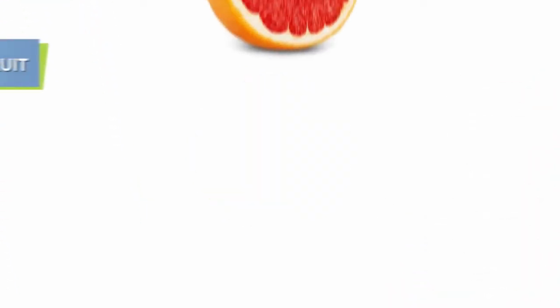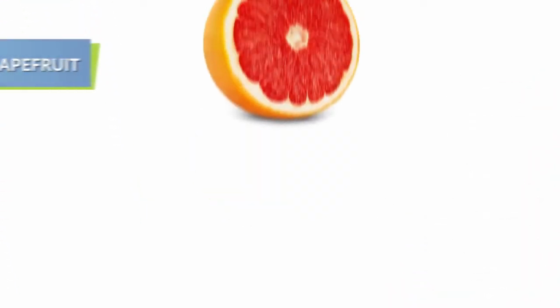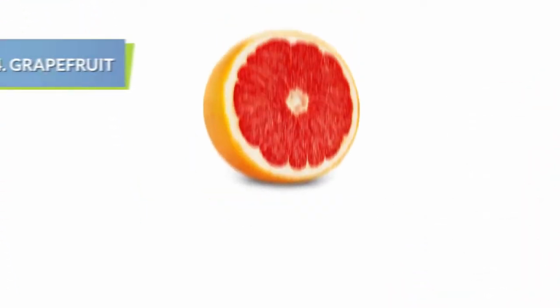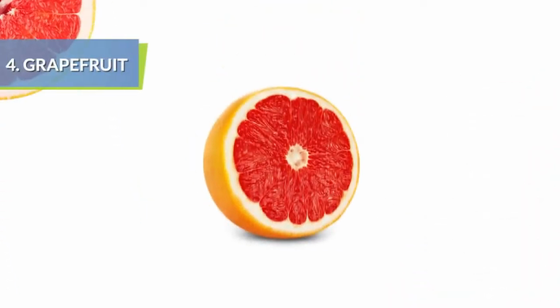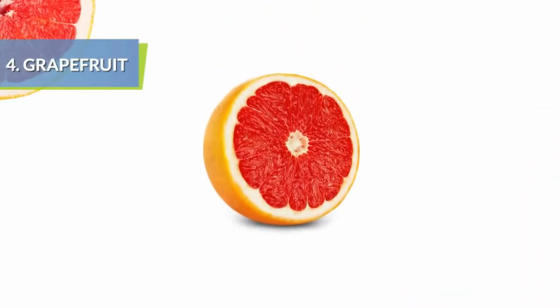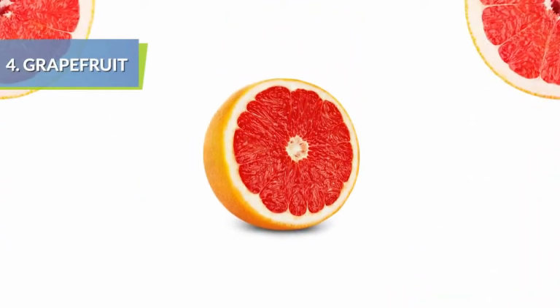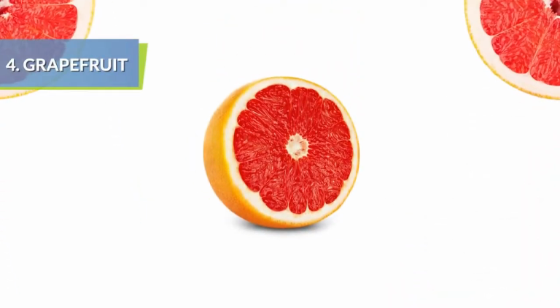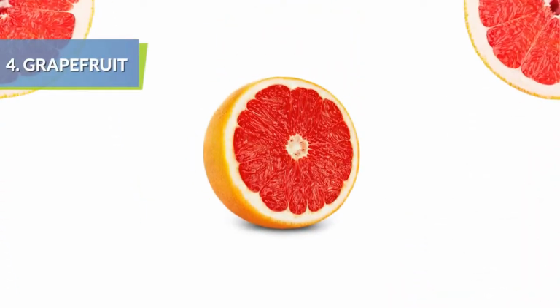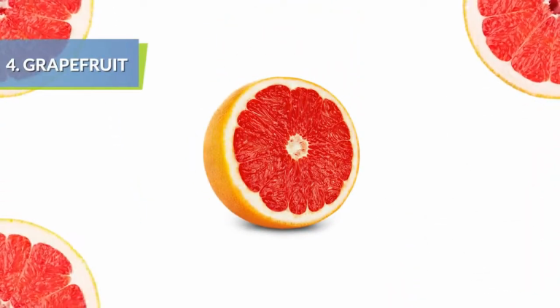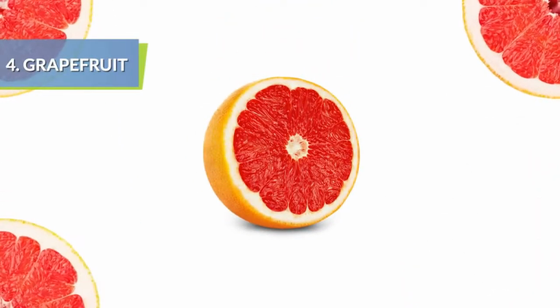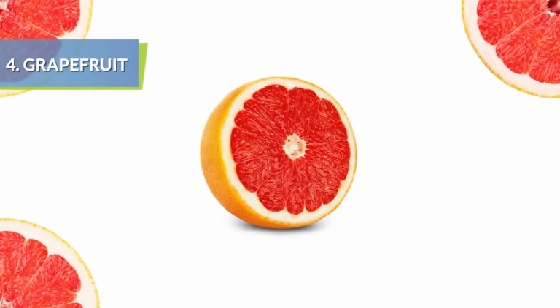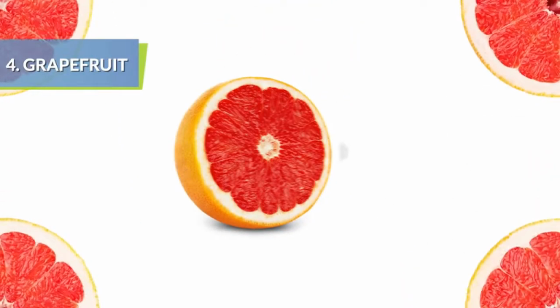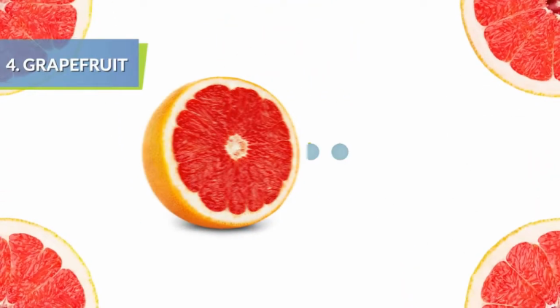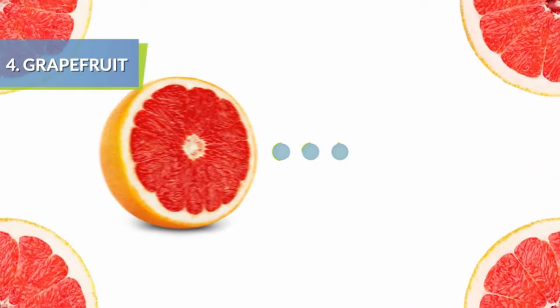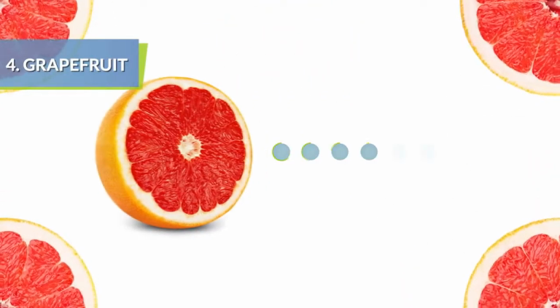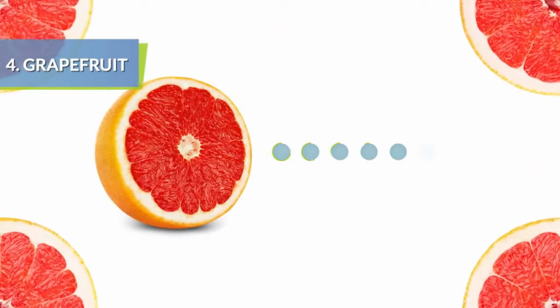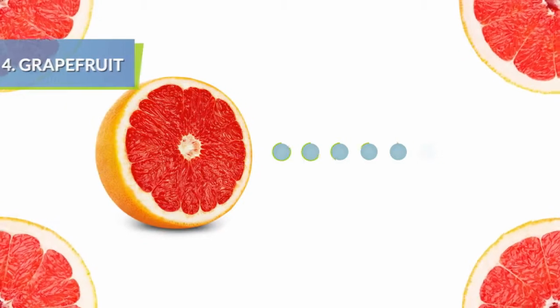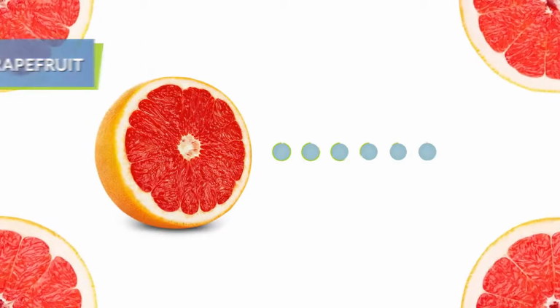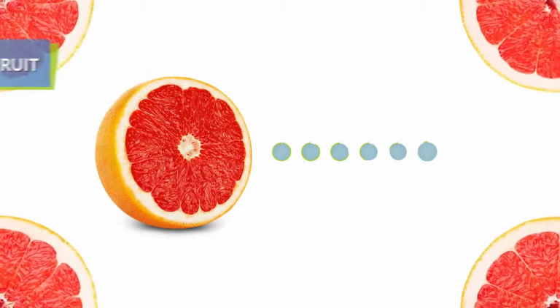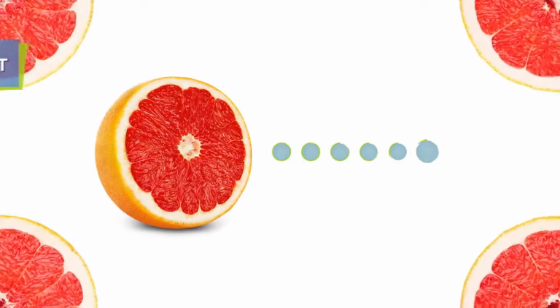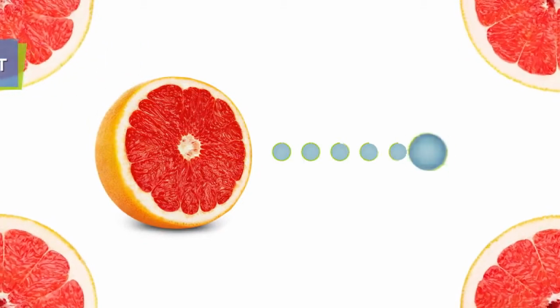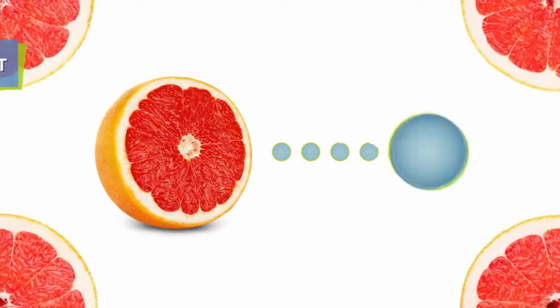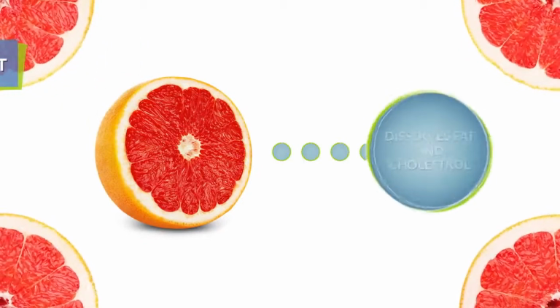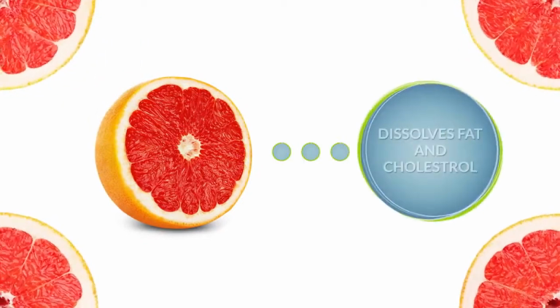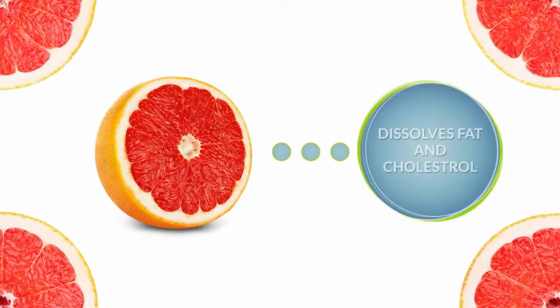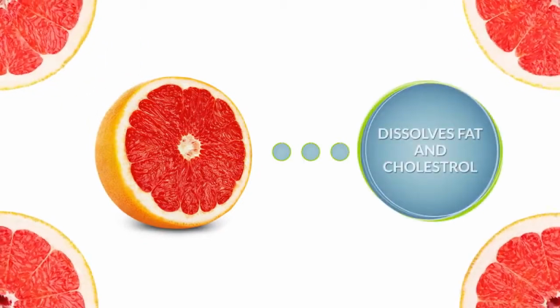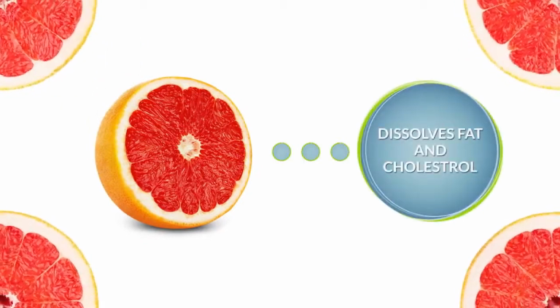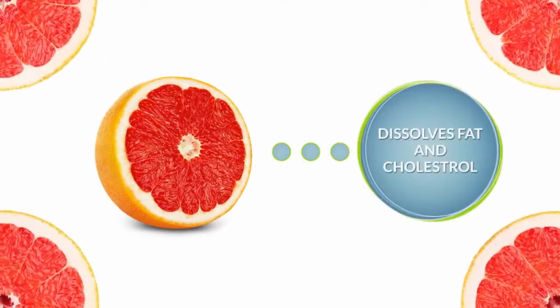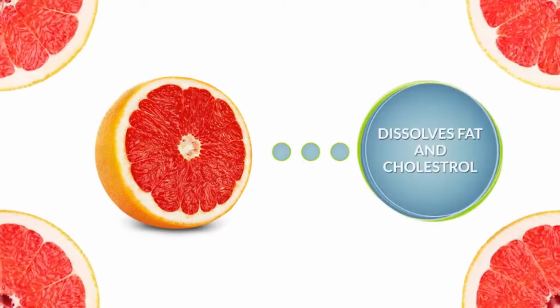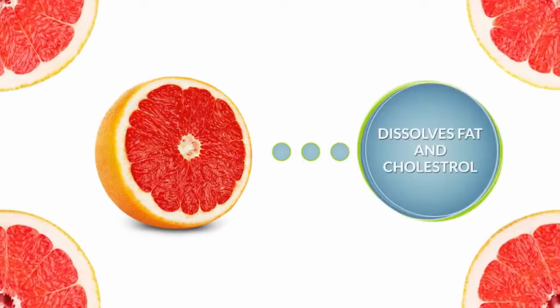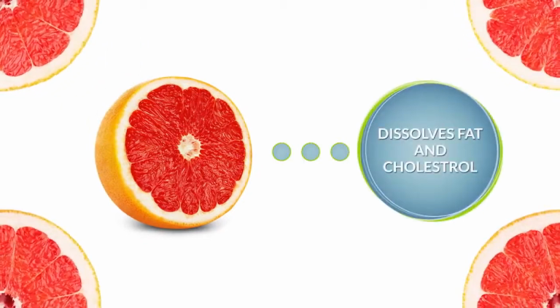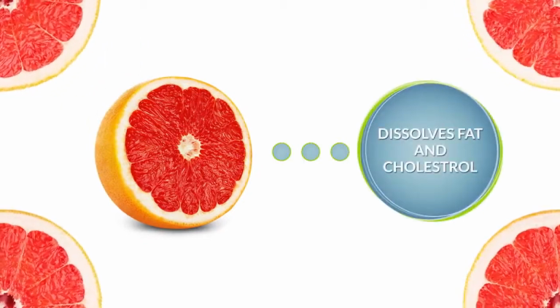Having just one half of a grapefruit helps dissolve fat and cholesterol and fights arteriosclerosis.